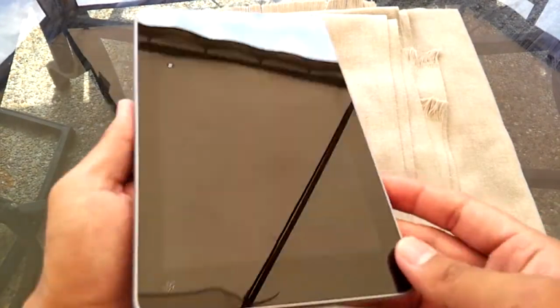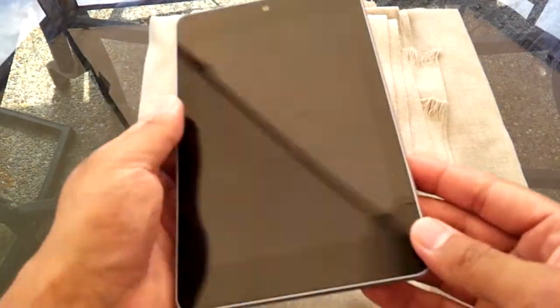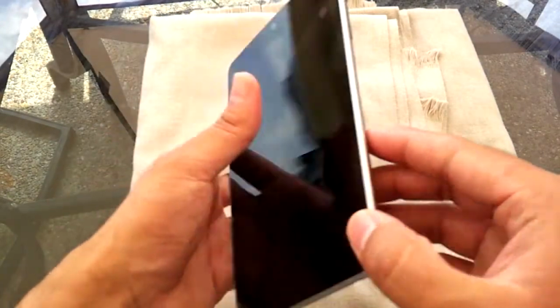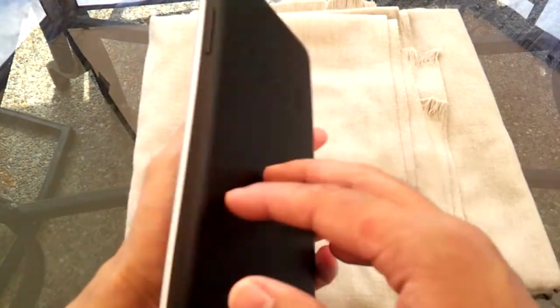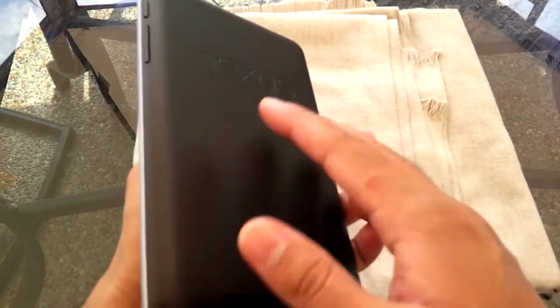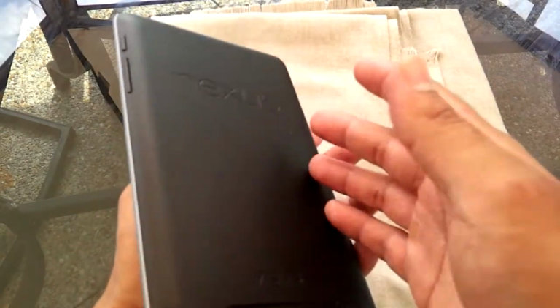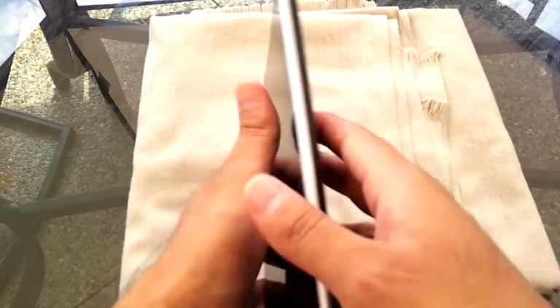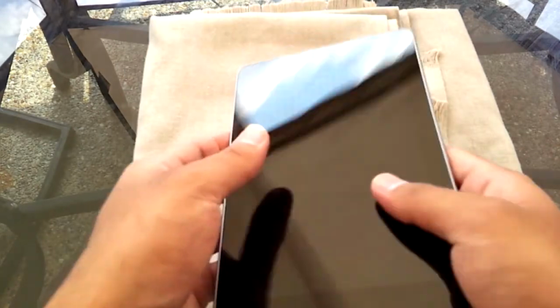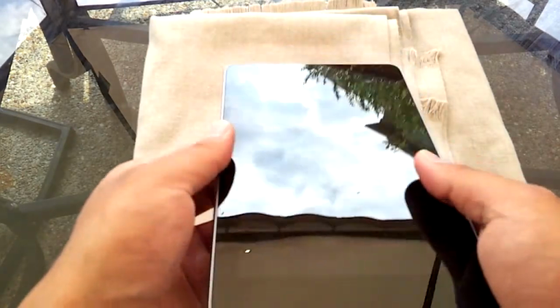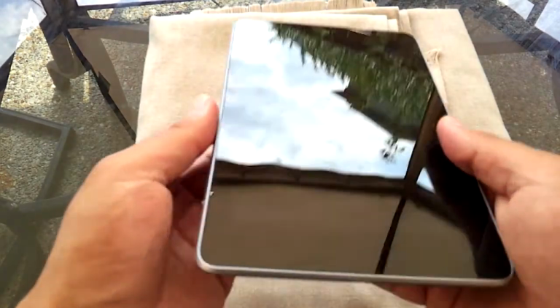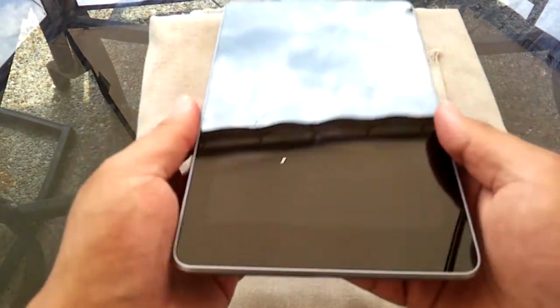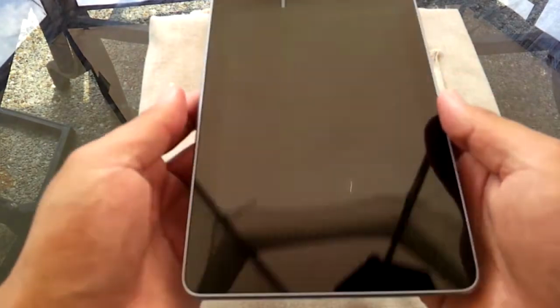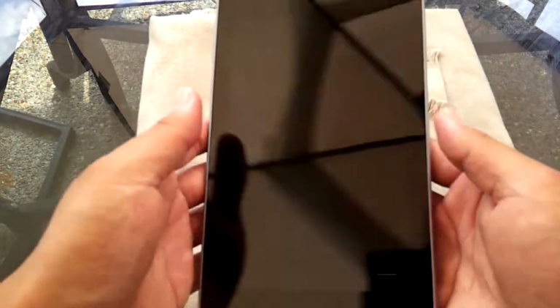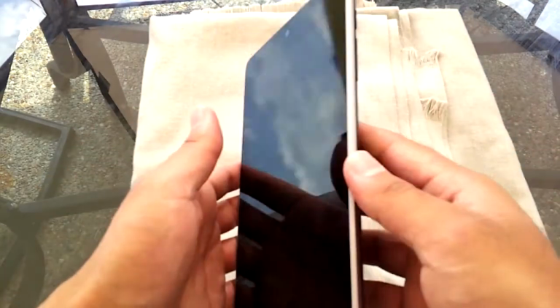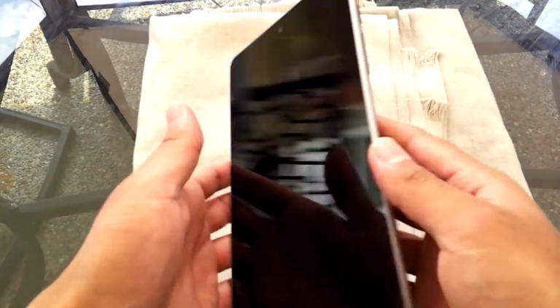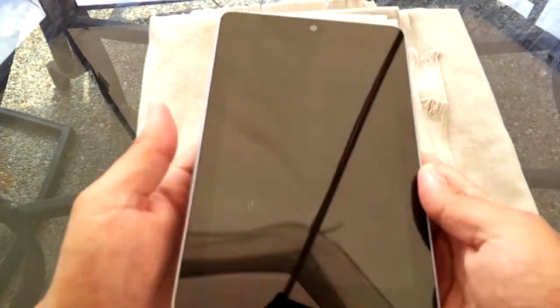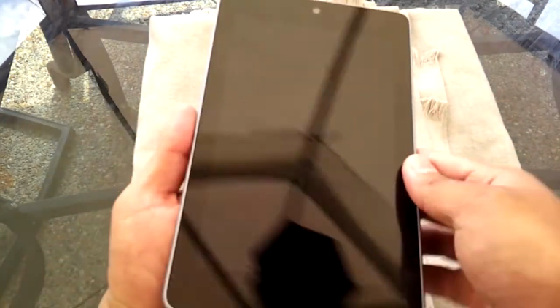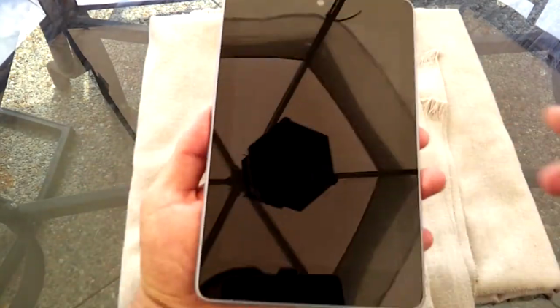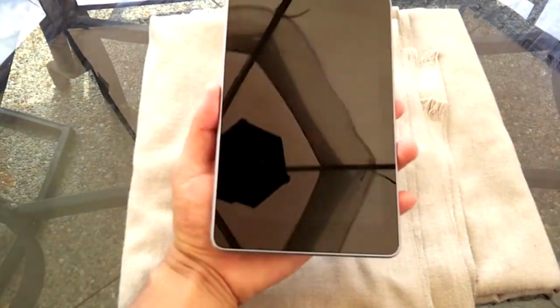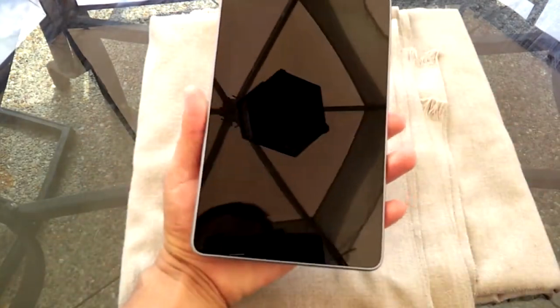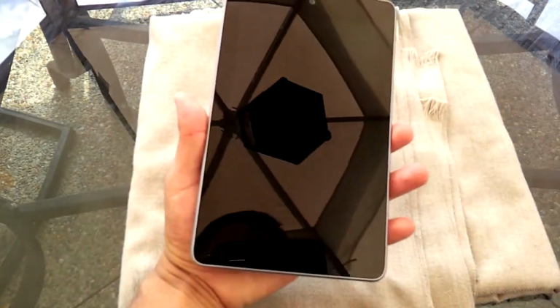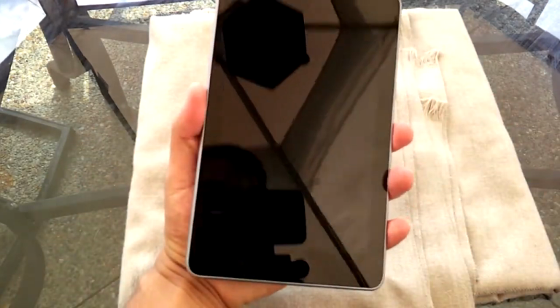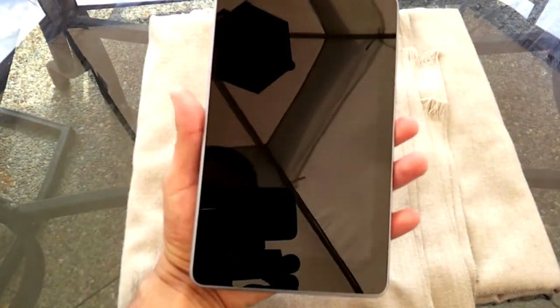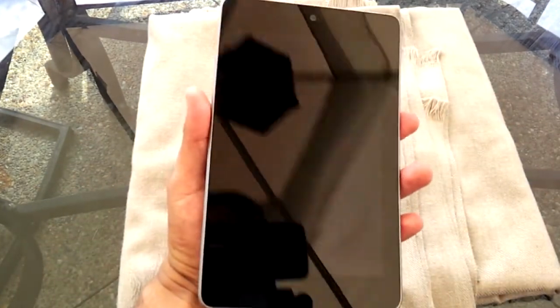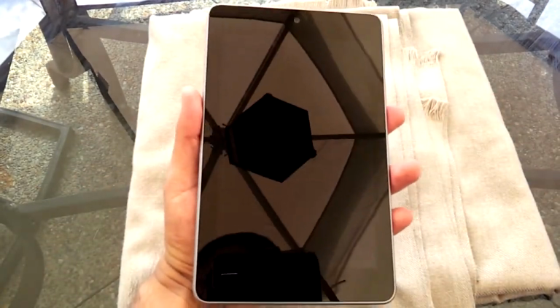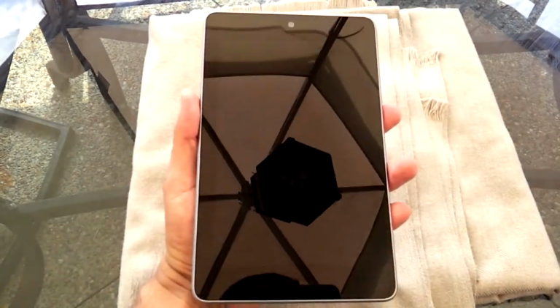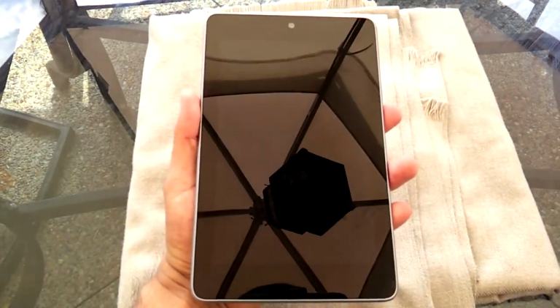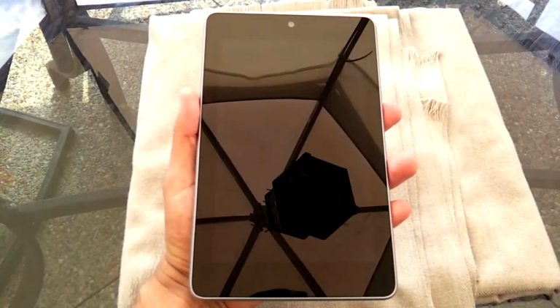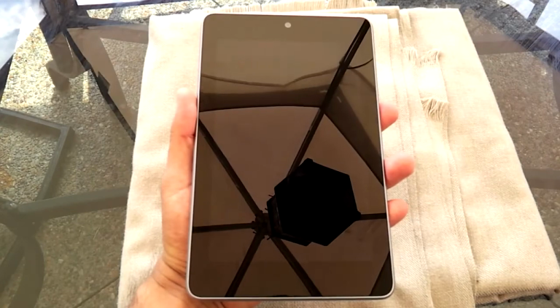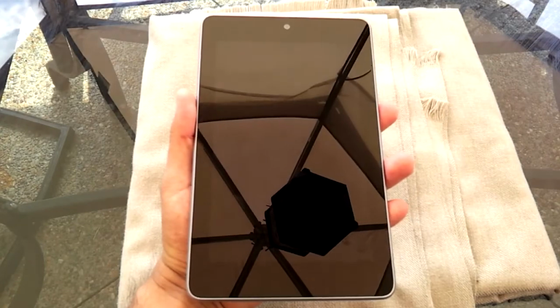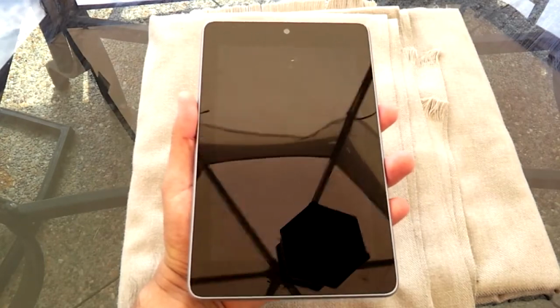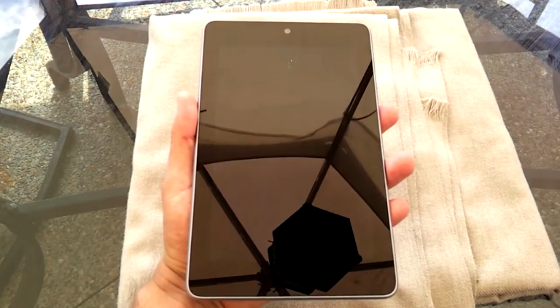It's really slim, compact, and light. It fits greatly in the hand — it's meant to be an e-reader.